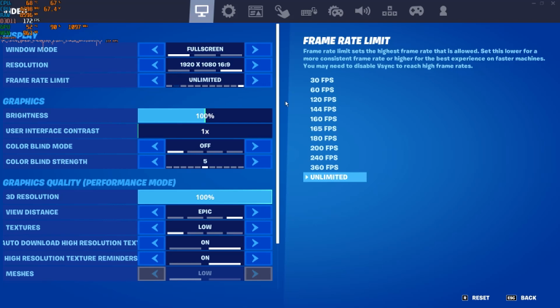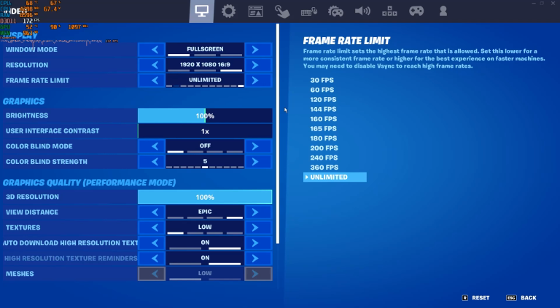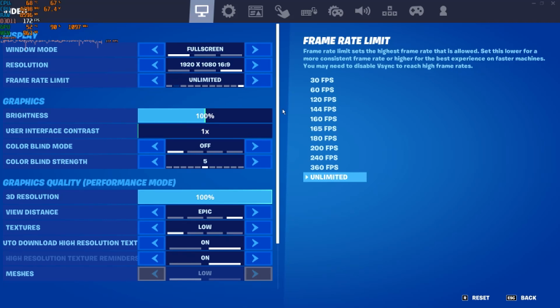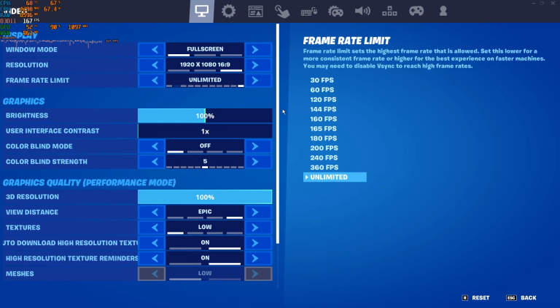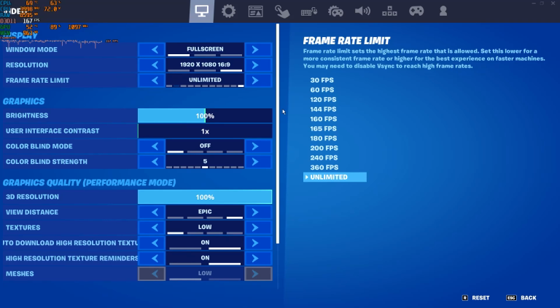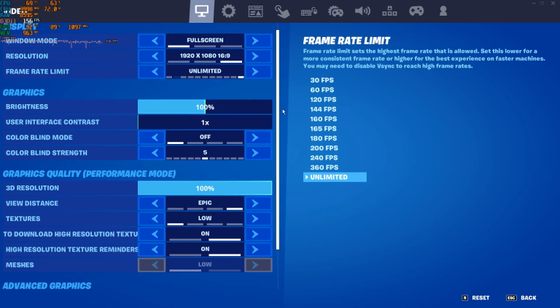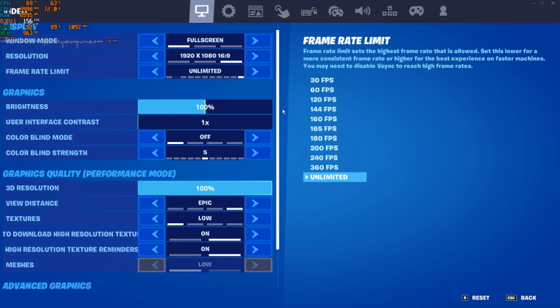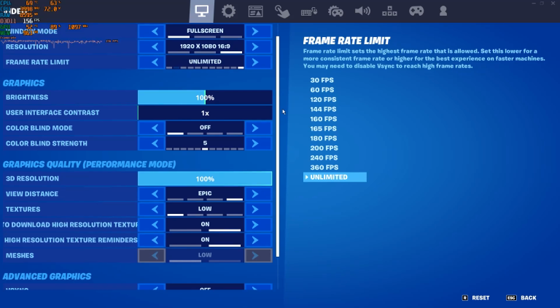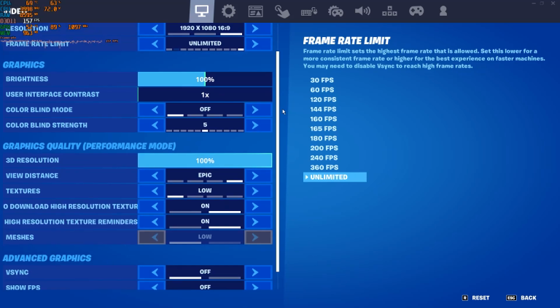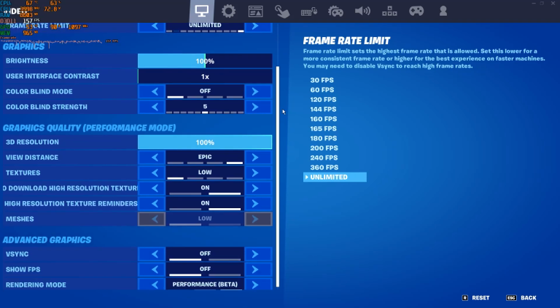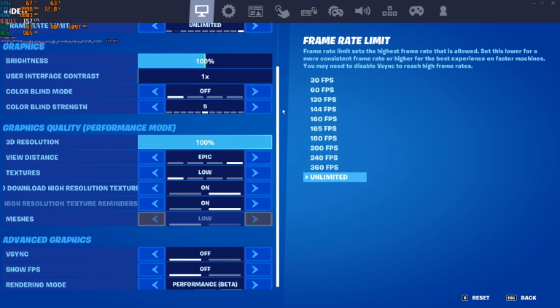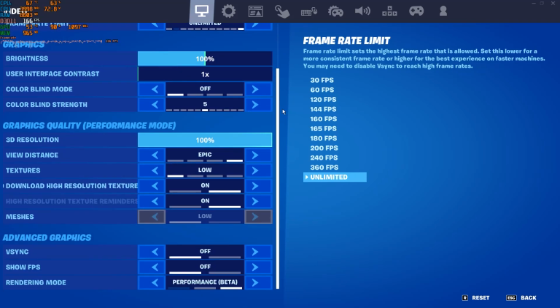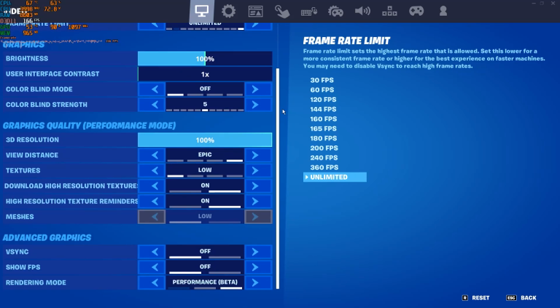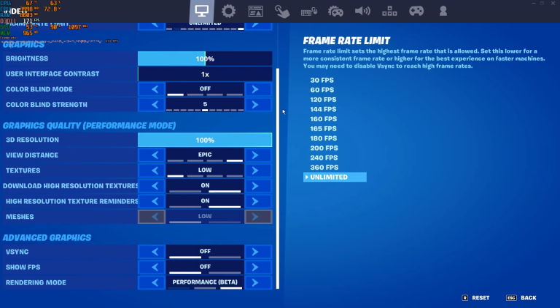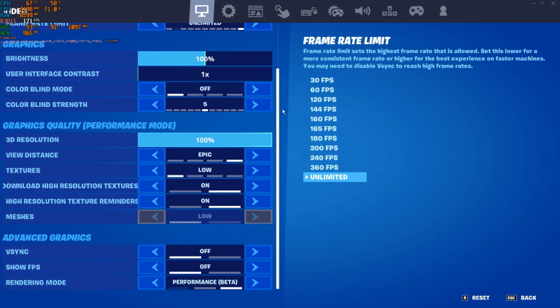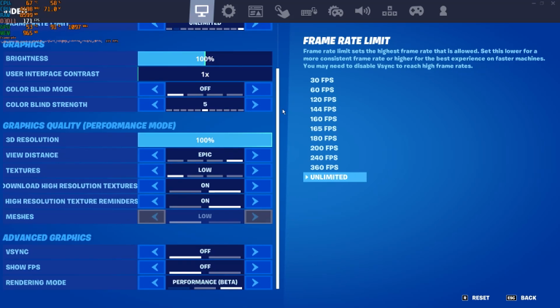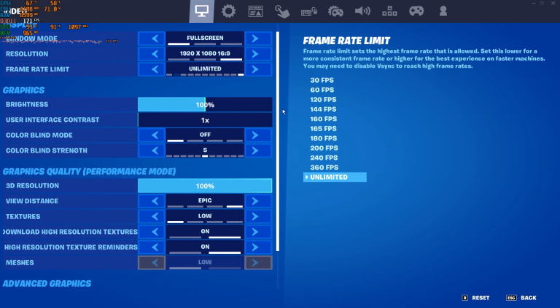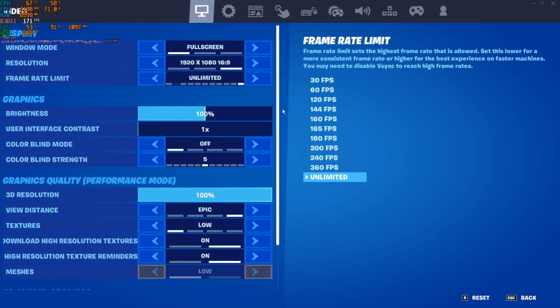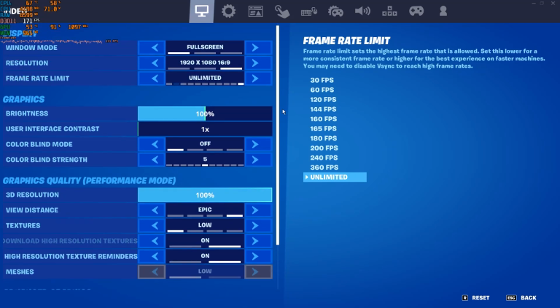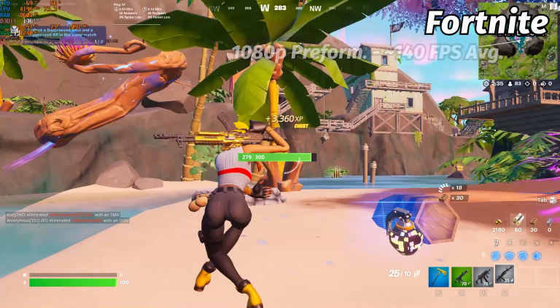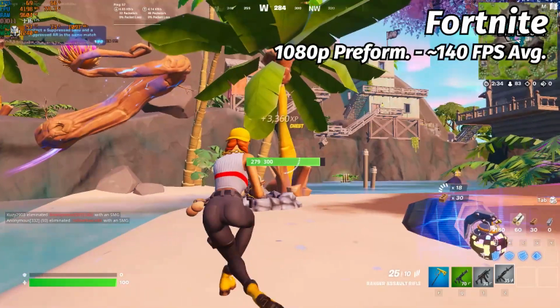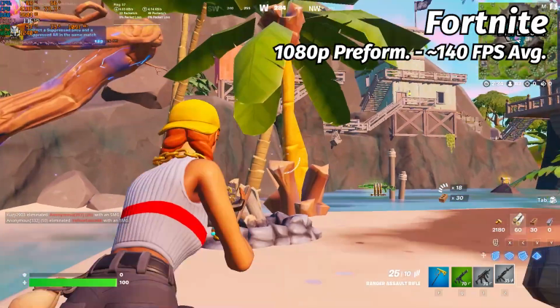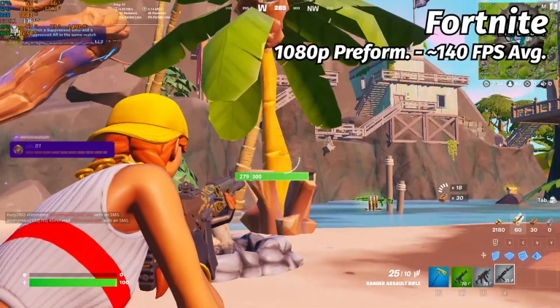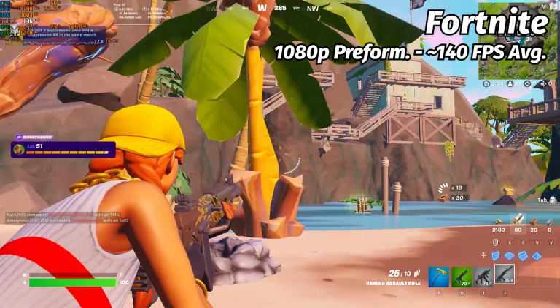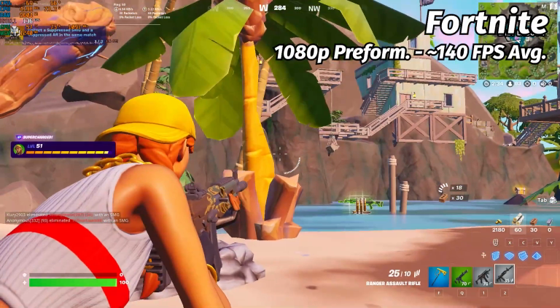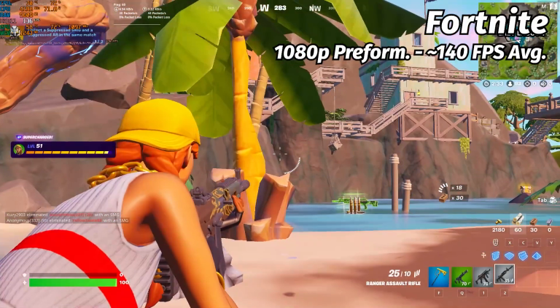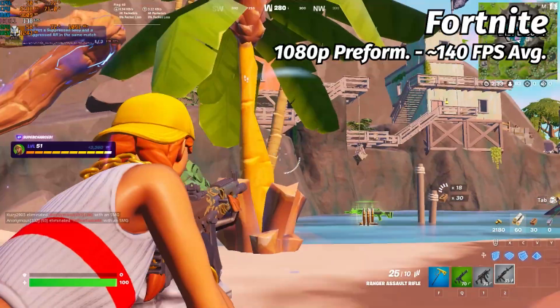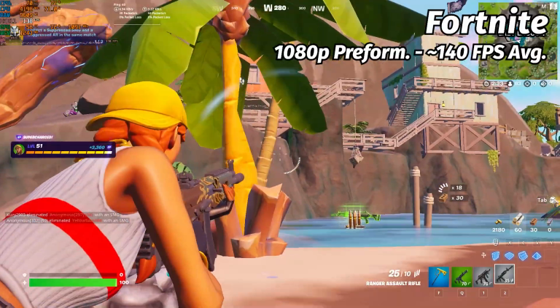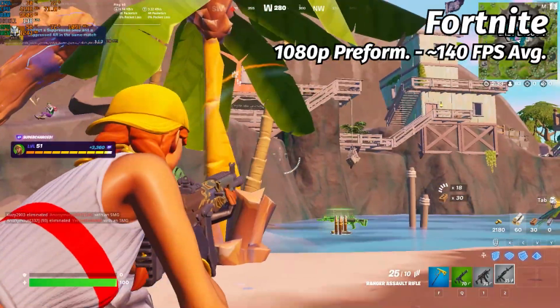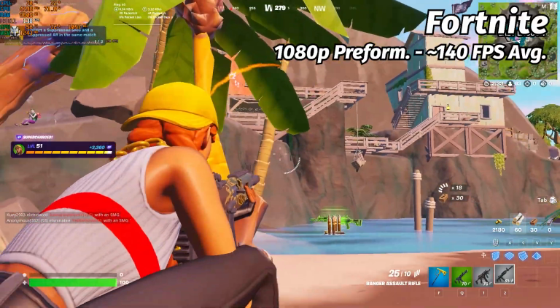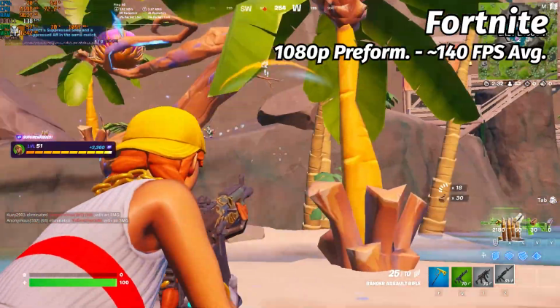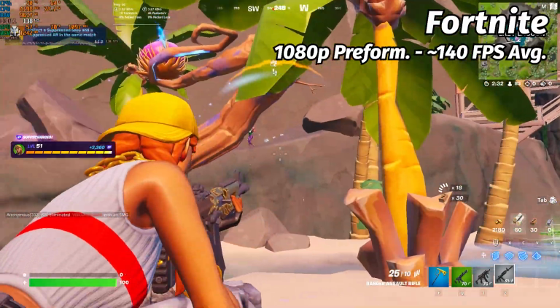Once again testing Fortnite, but this time with performance mode on, we get a surprisingly good framerate of 140.